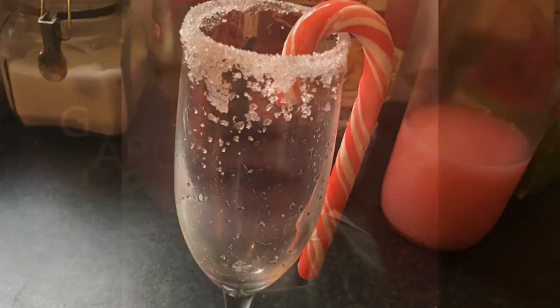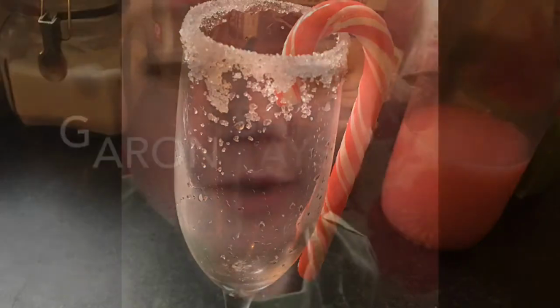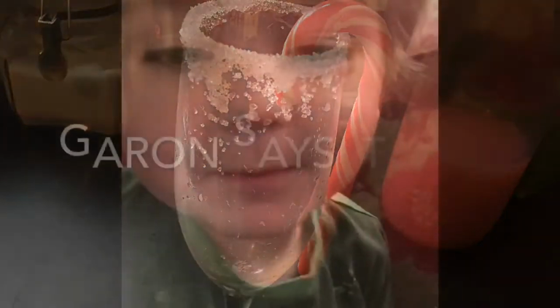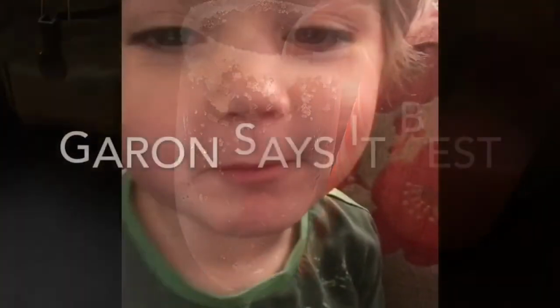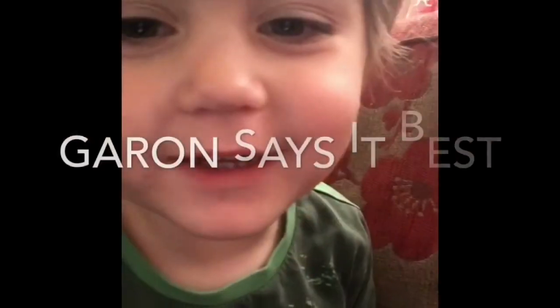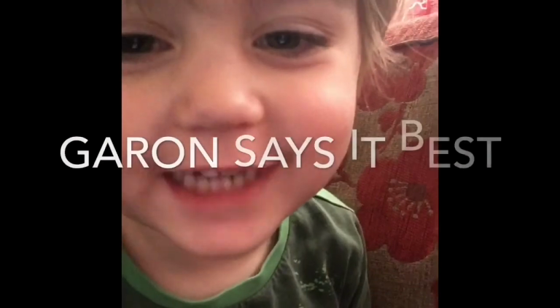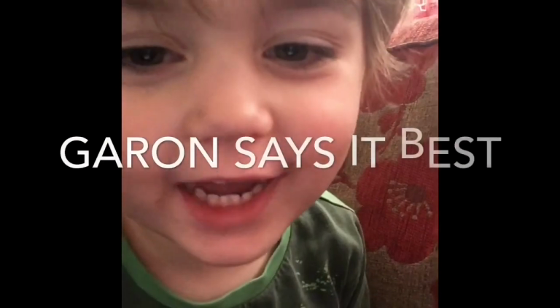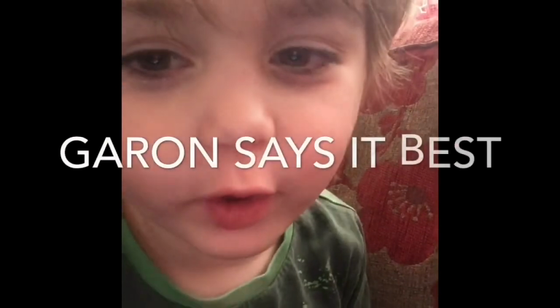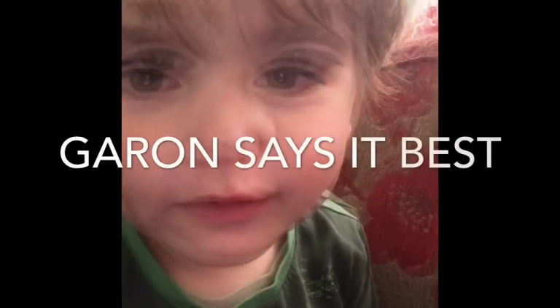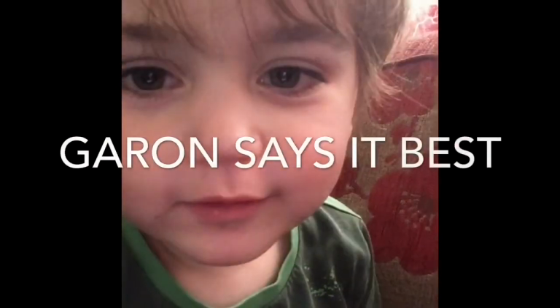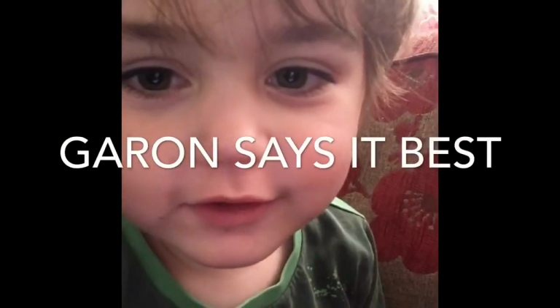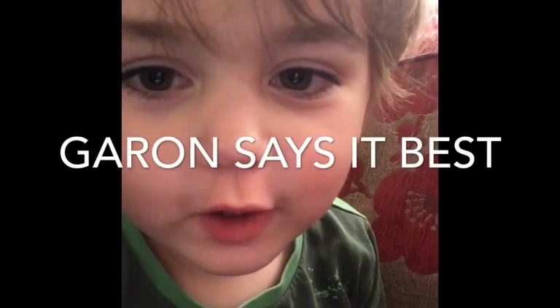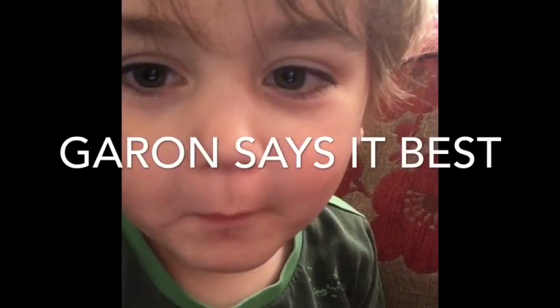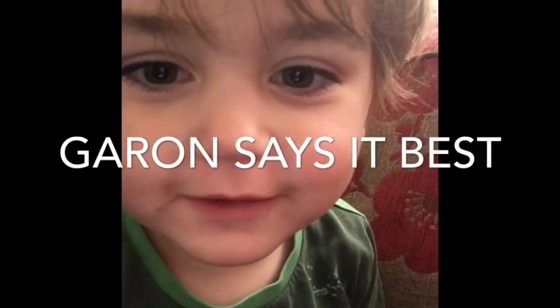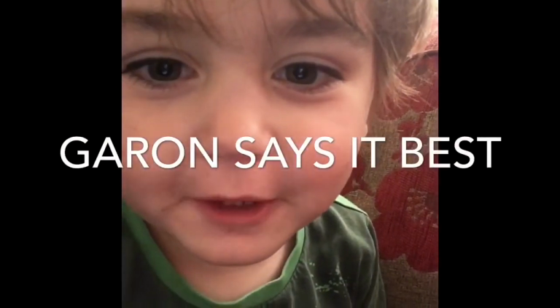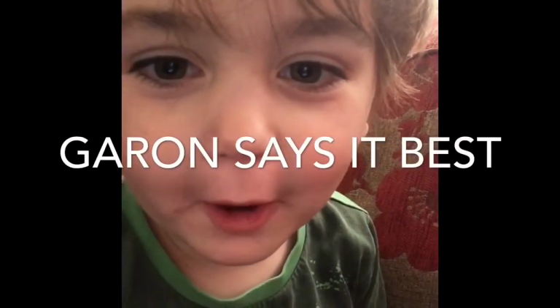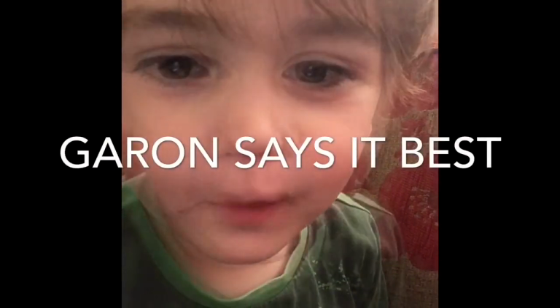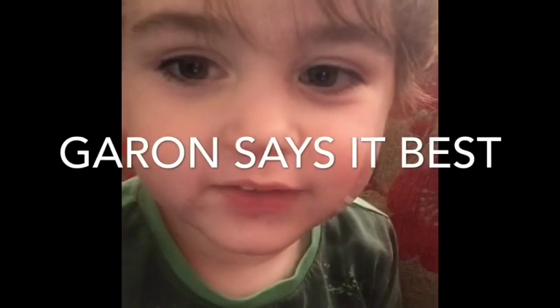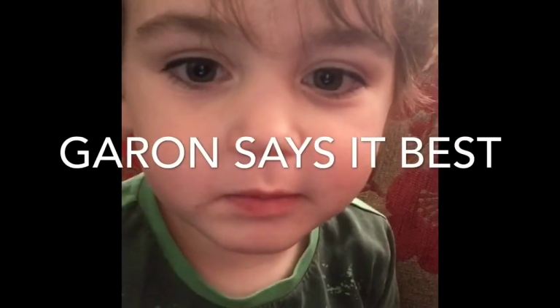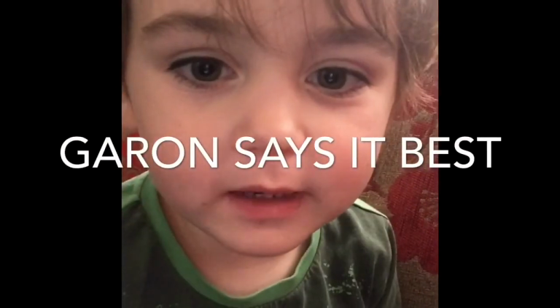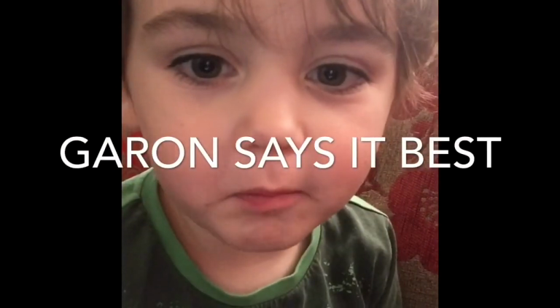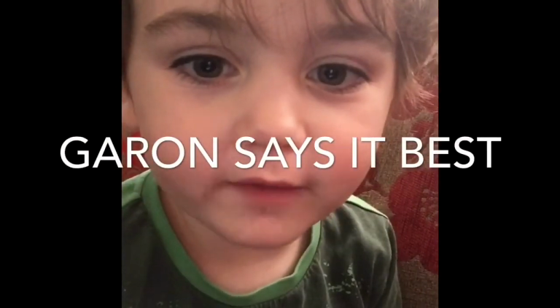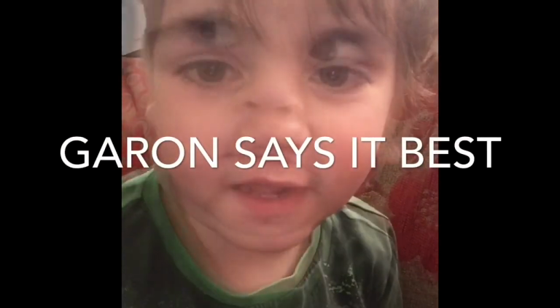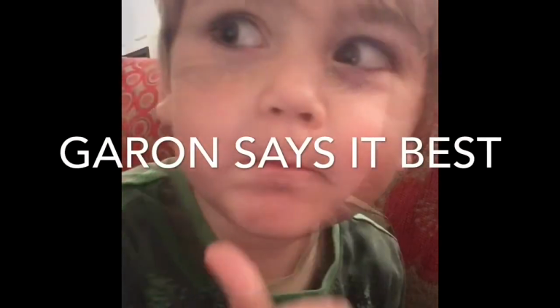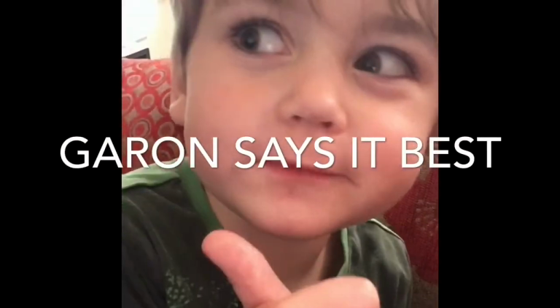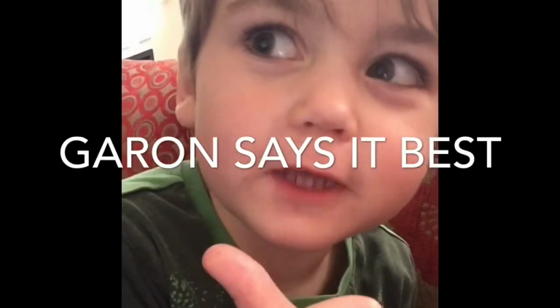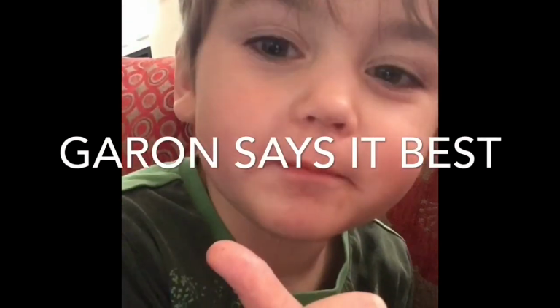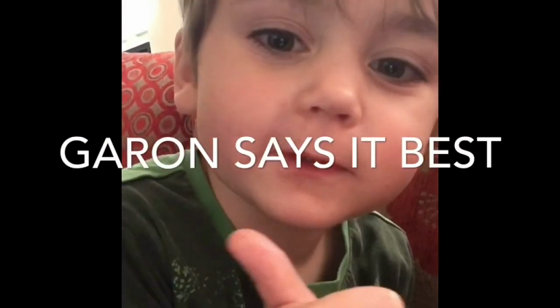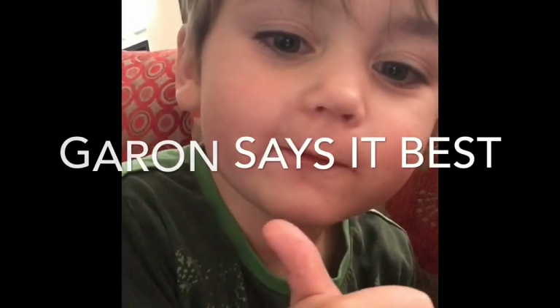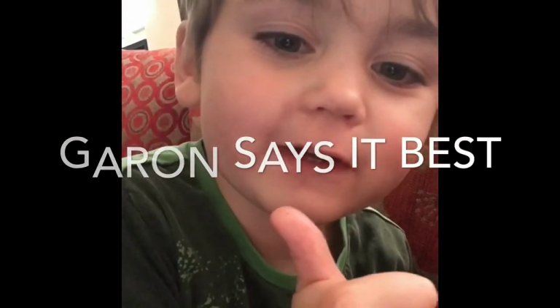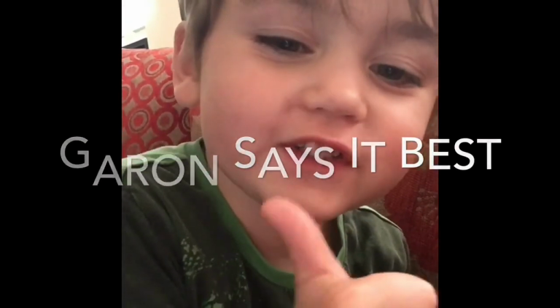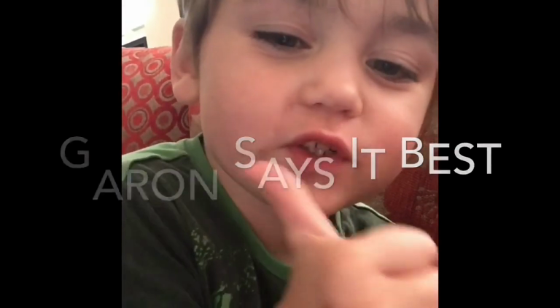Subscribe to my channel, comment below, like and hit the bell button, thumbs up — thank you!